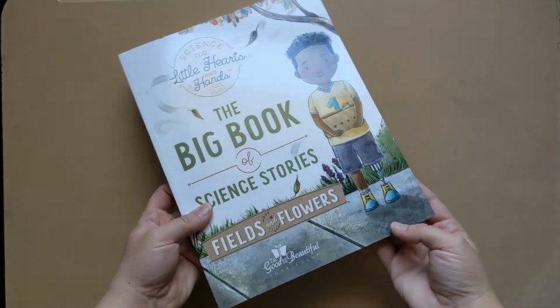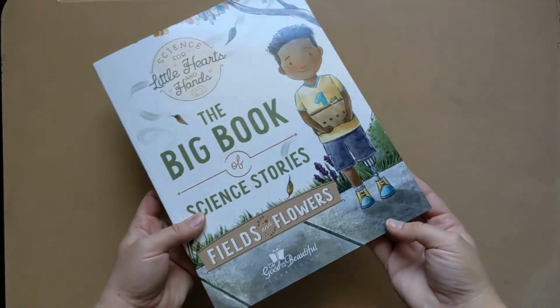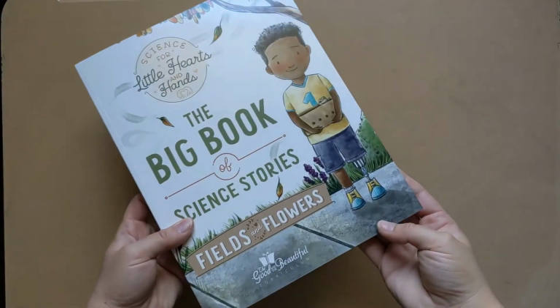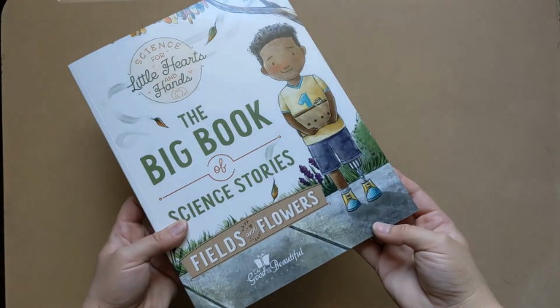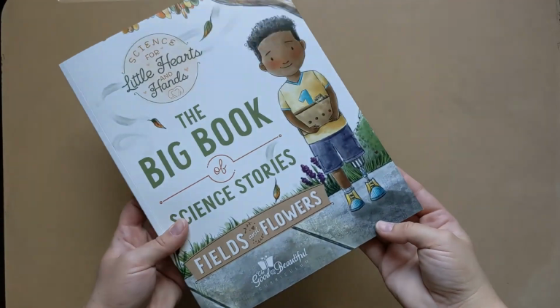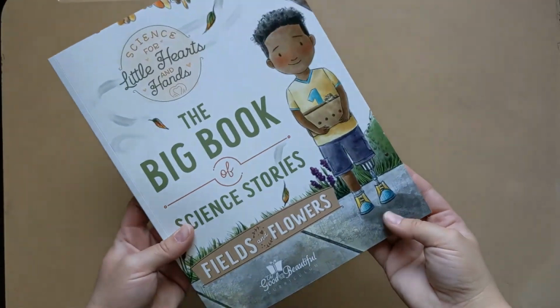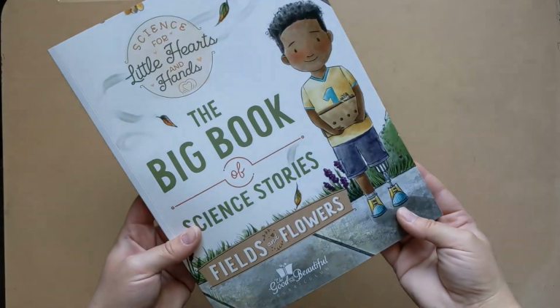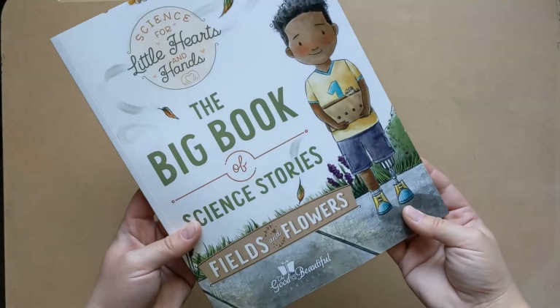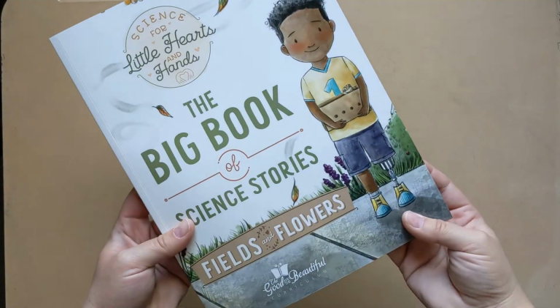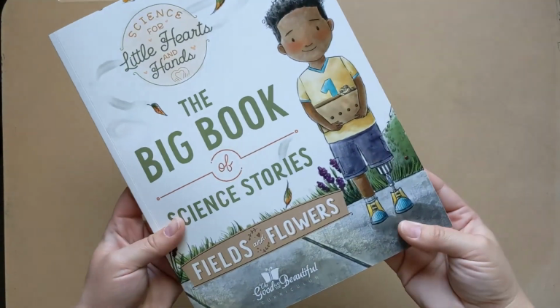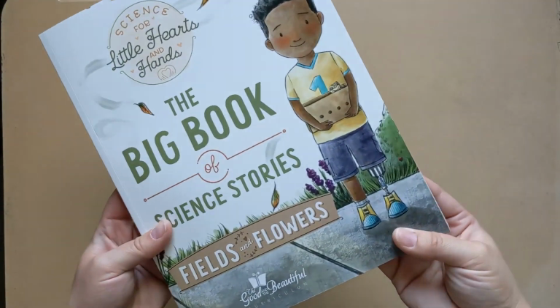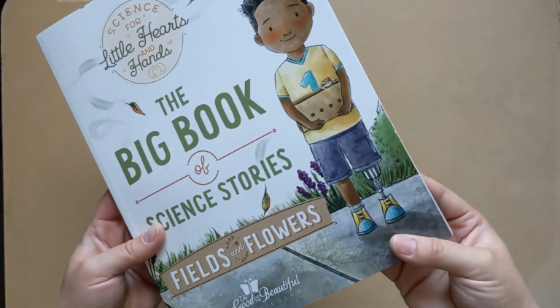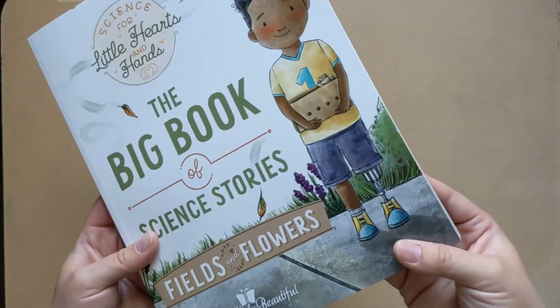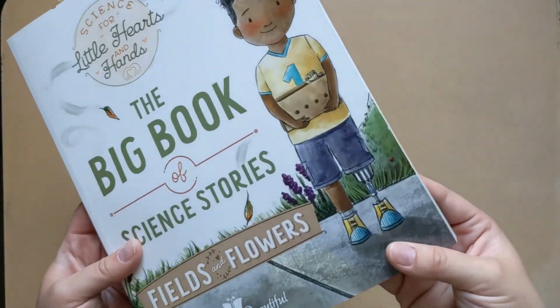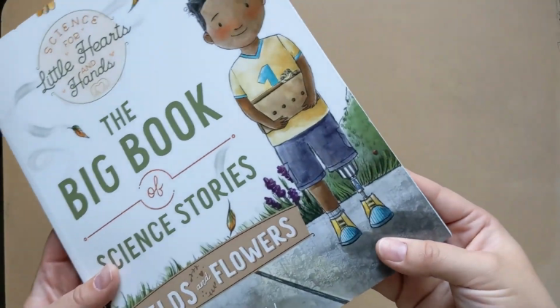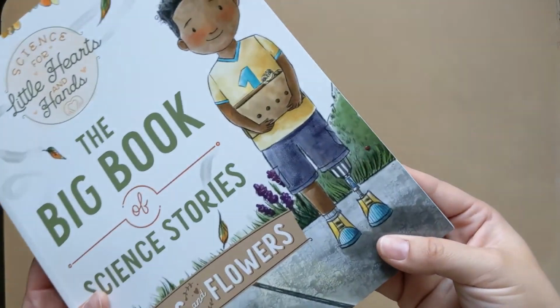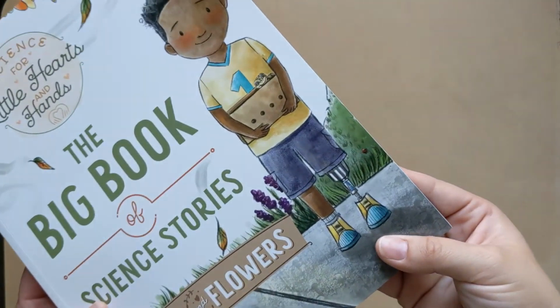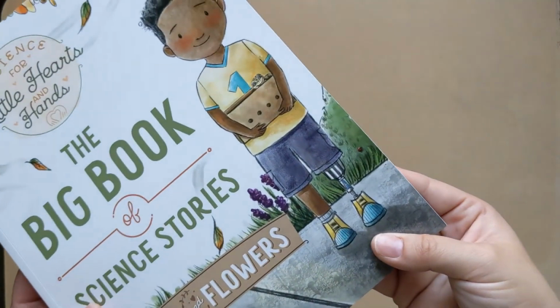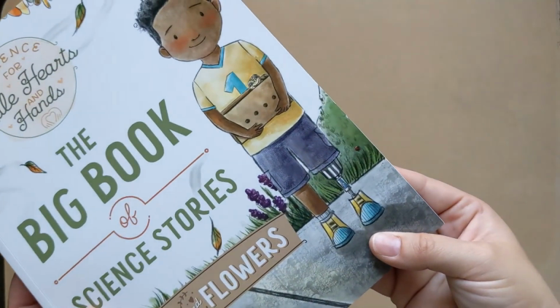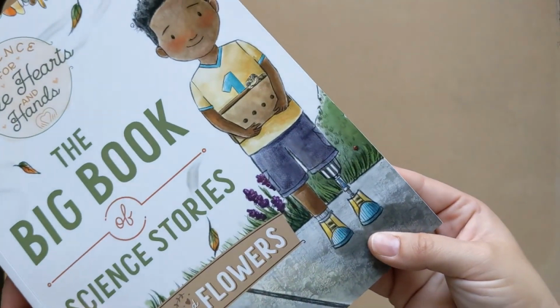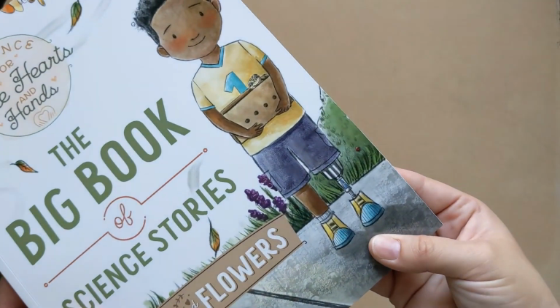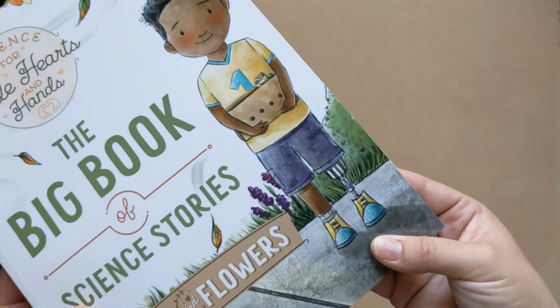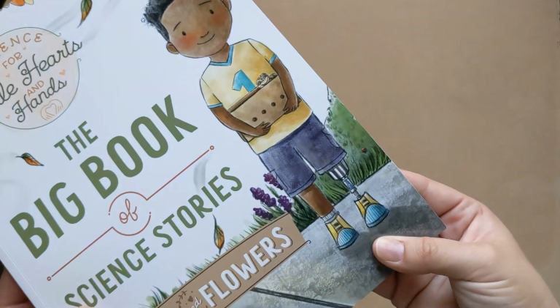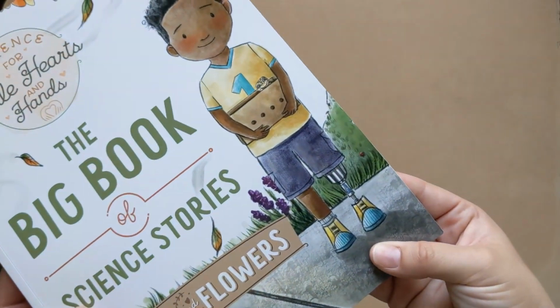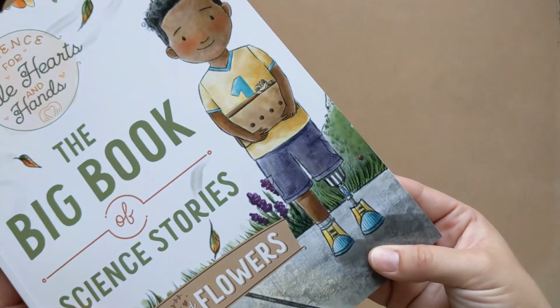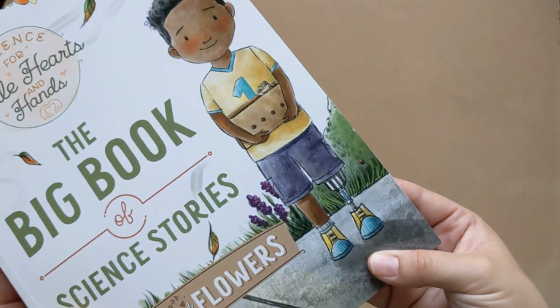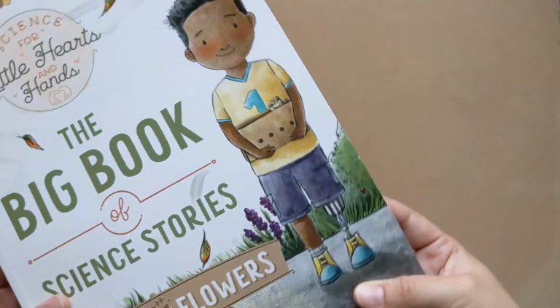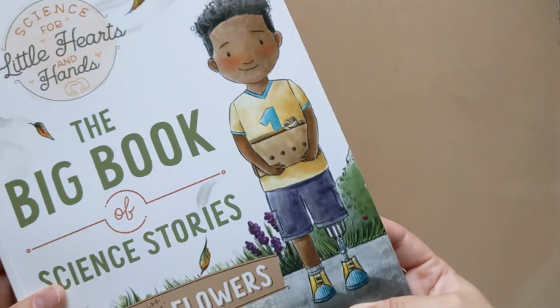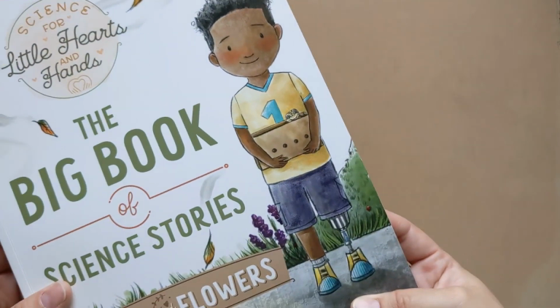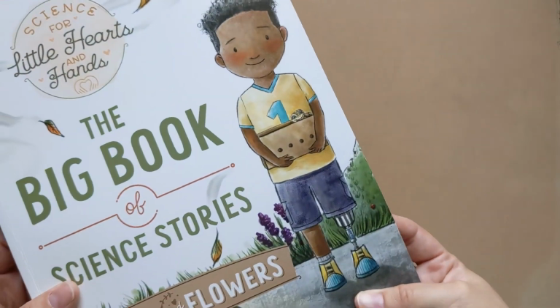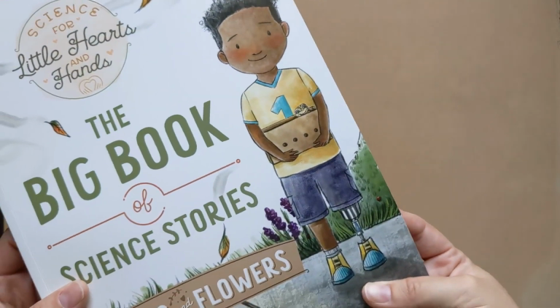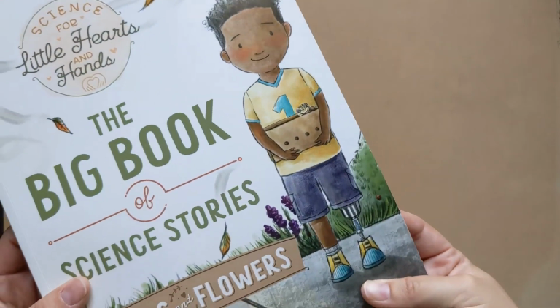As my kiddo was looking at this book again on her own, she noticed the little prosthetic leg. So awesome.